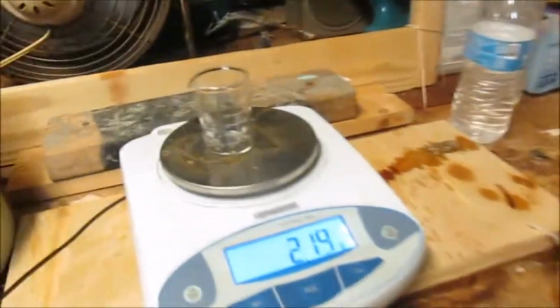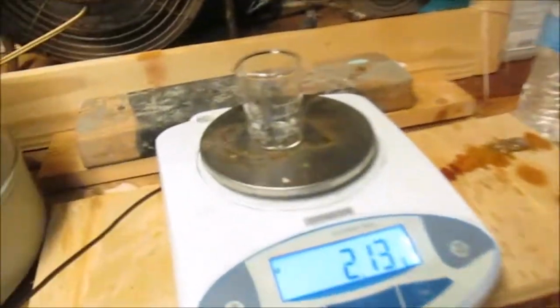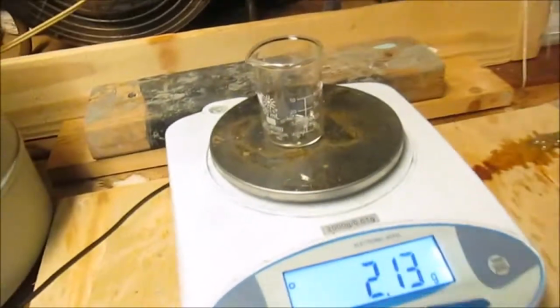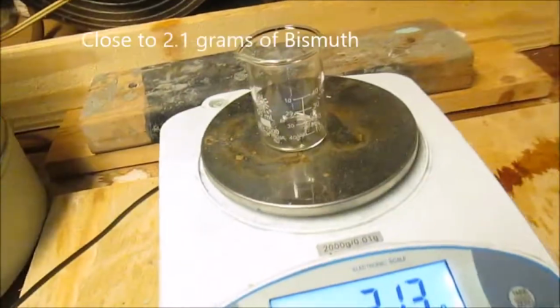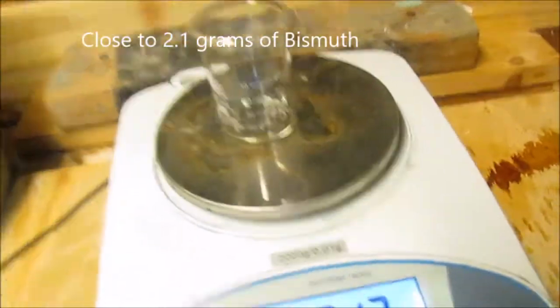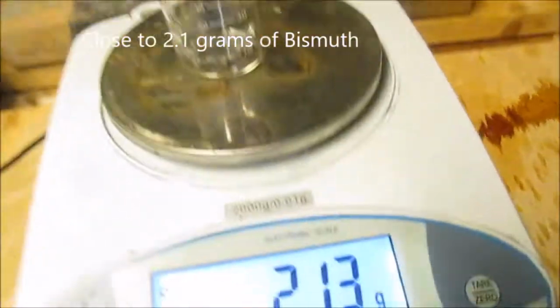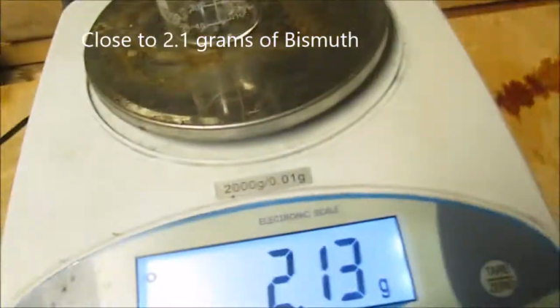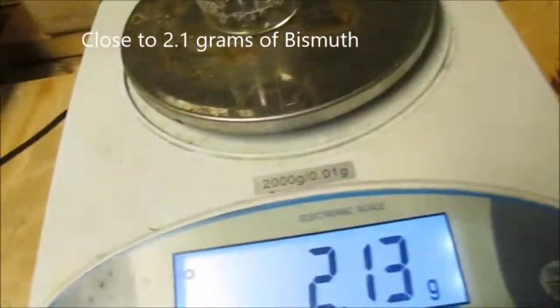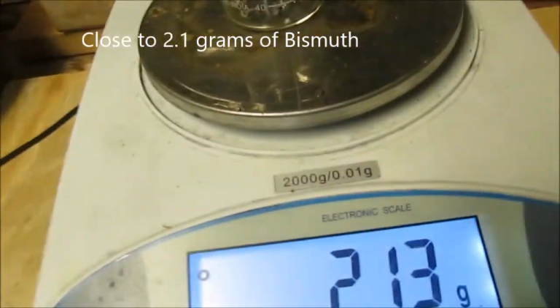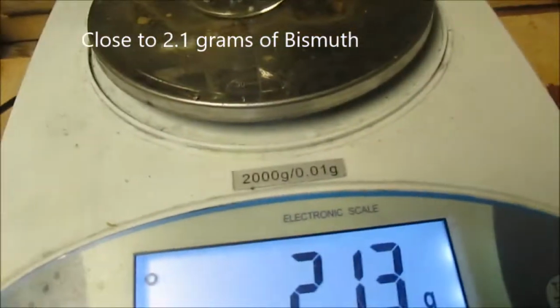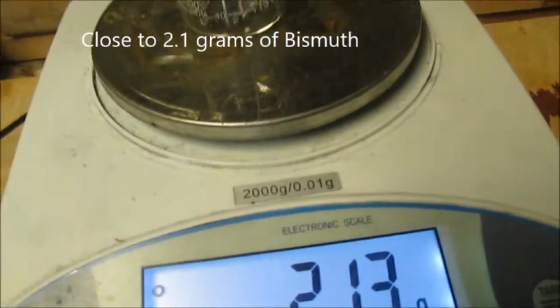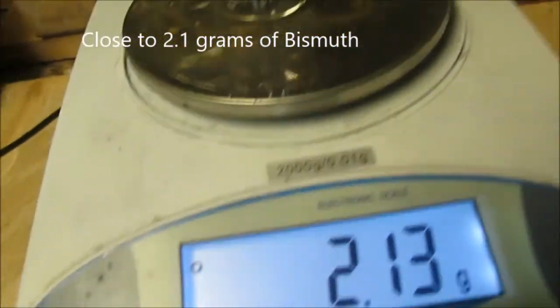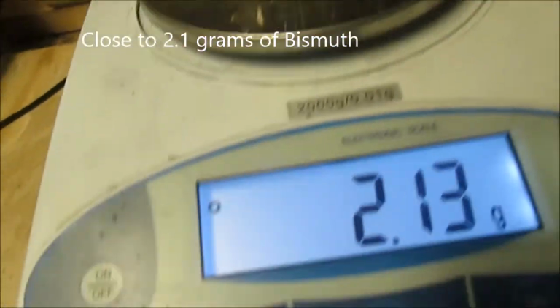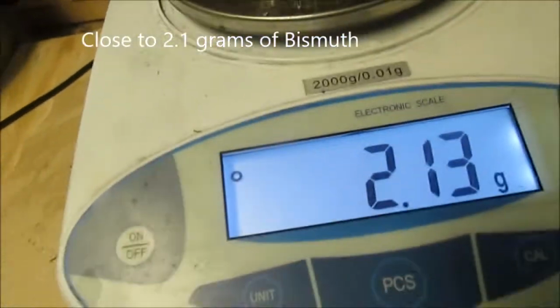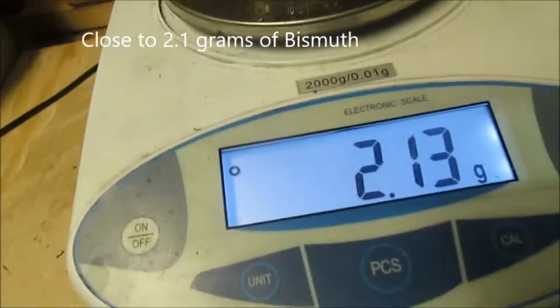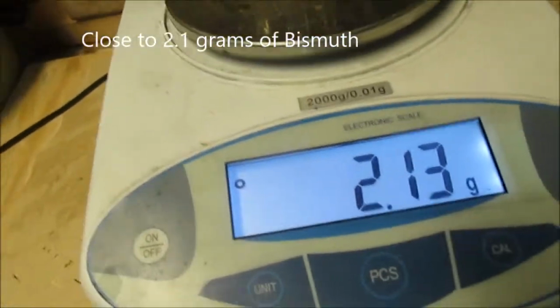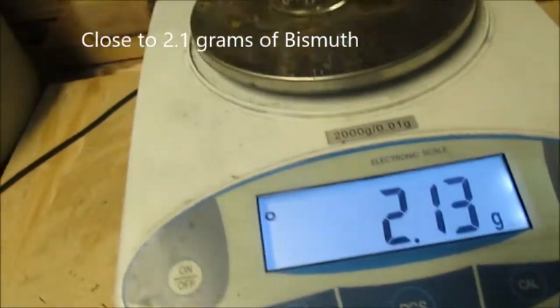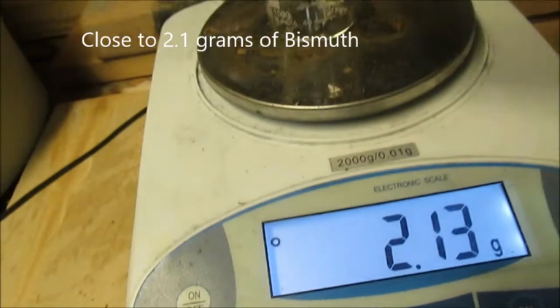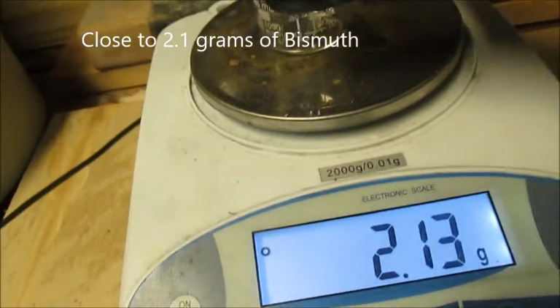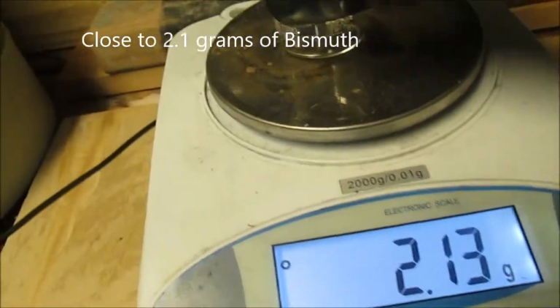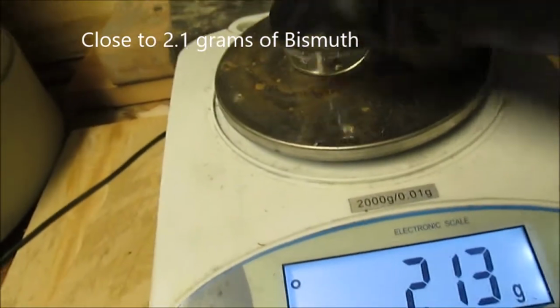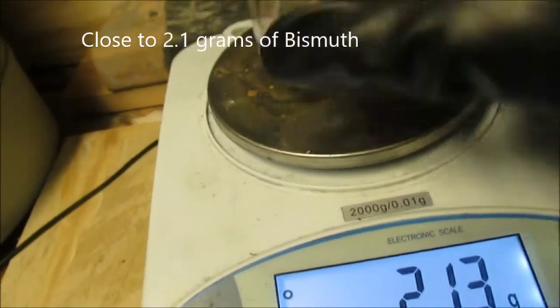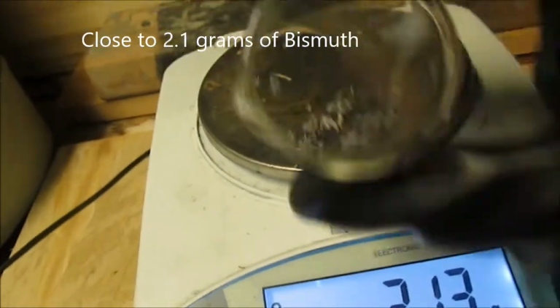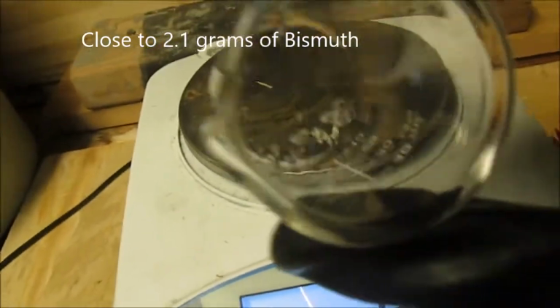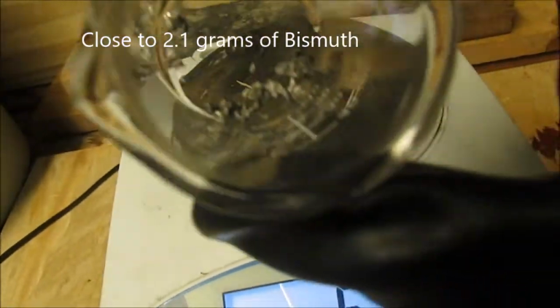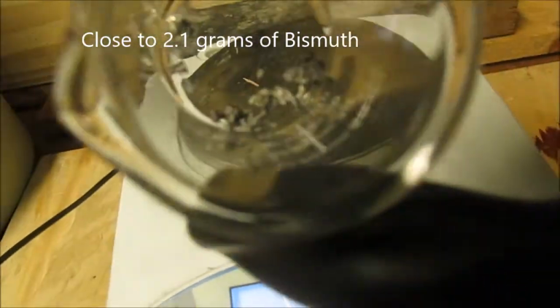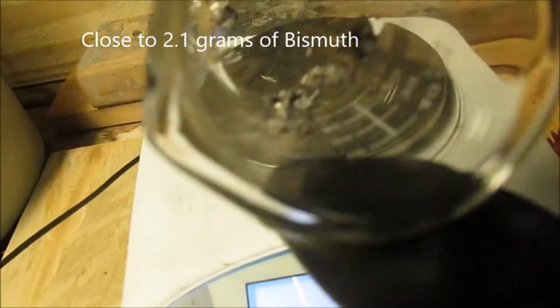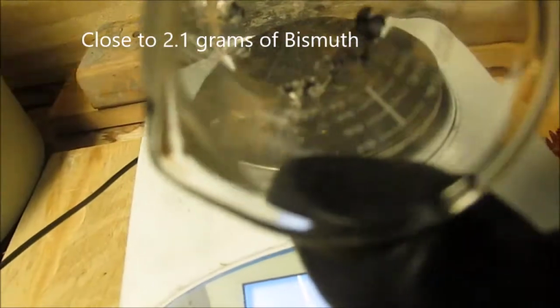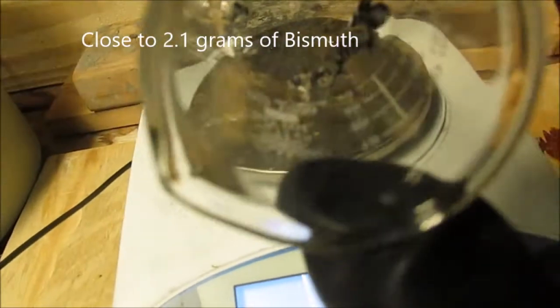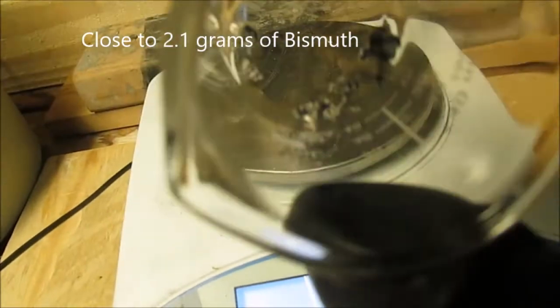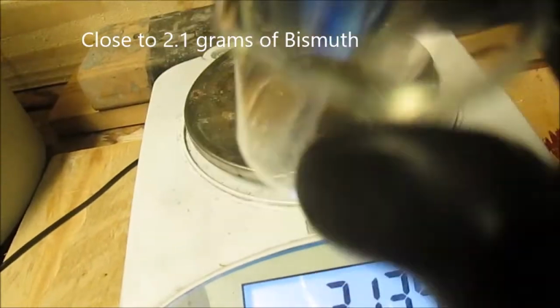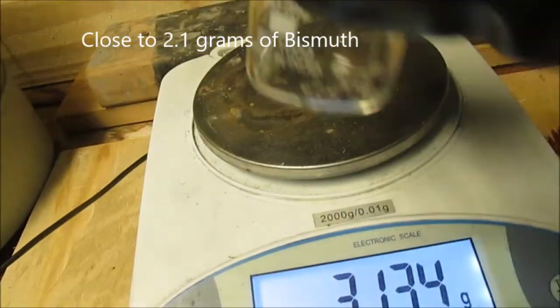So we got a little bit over 2.1 grams of bismuth, but that's okay considering the method we used to get this bismuth into a small form.